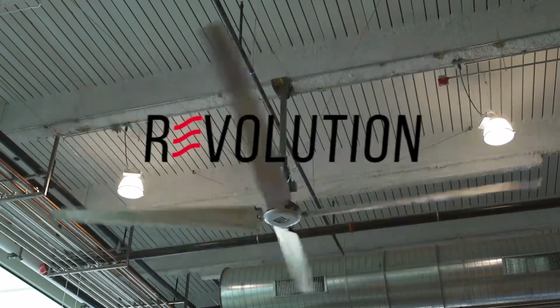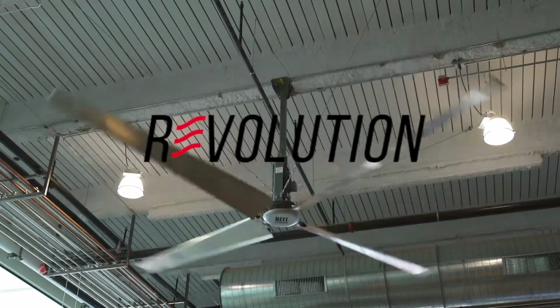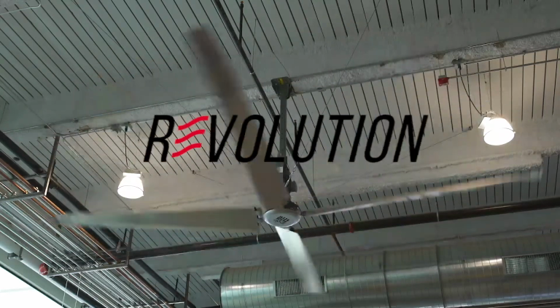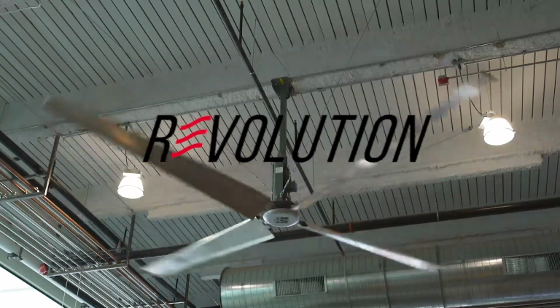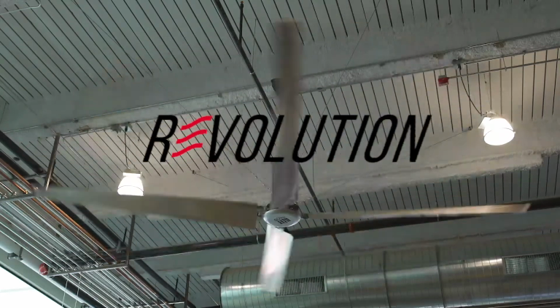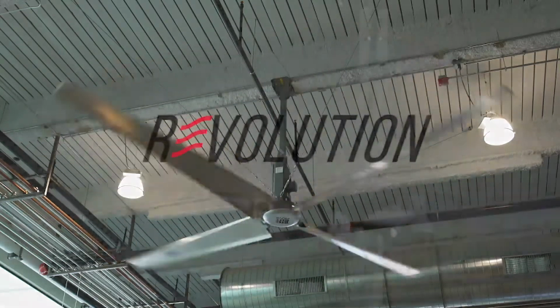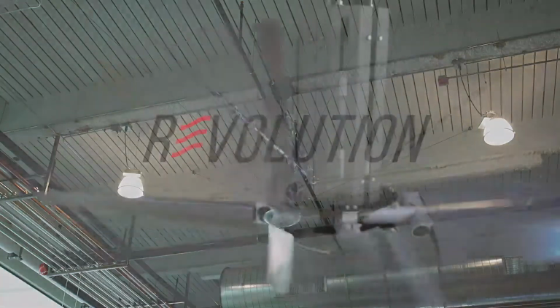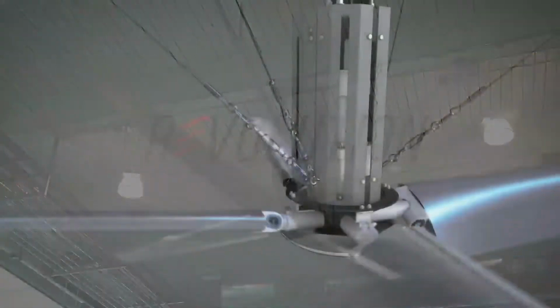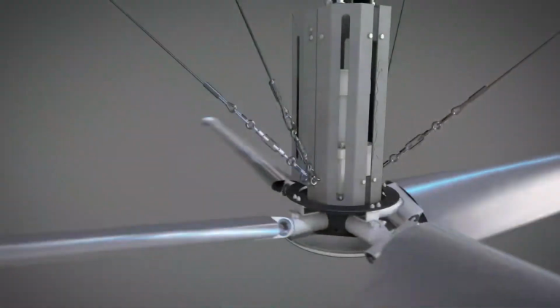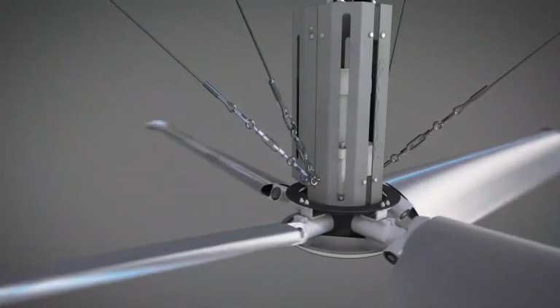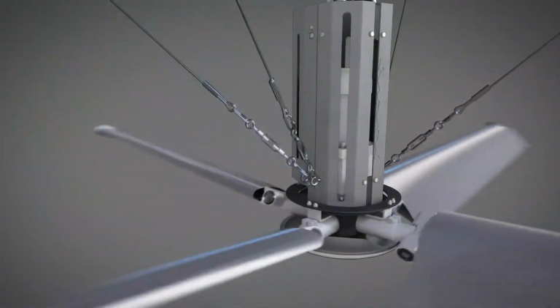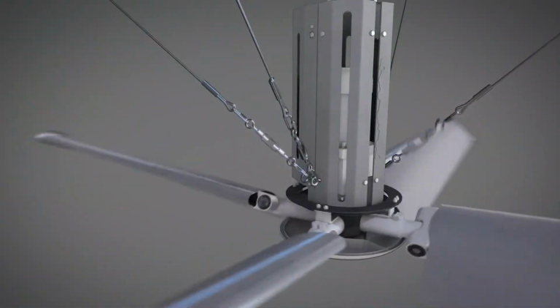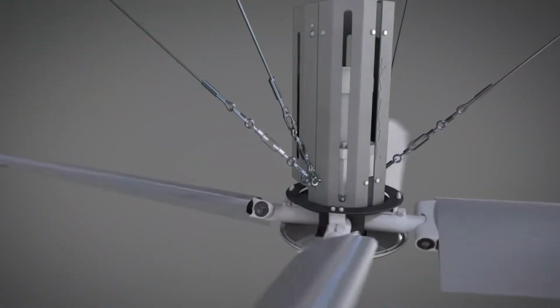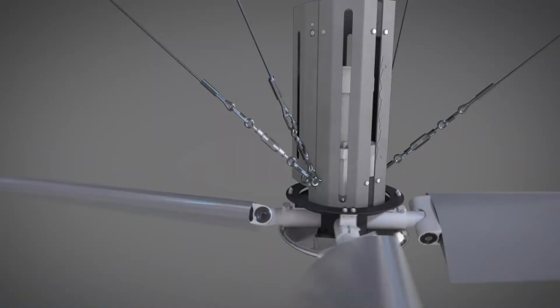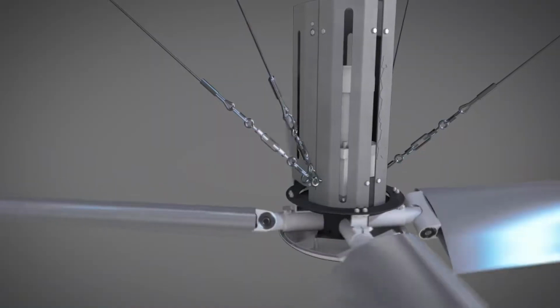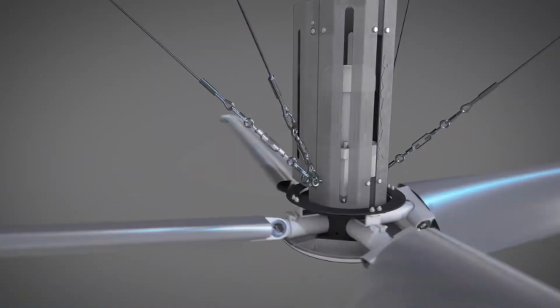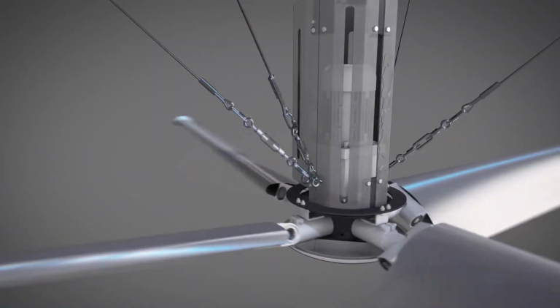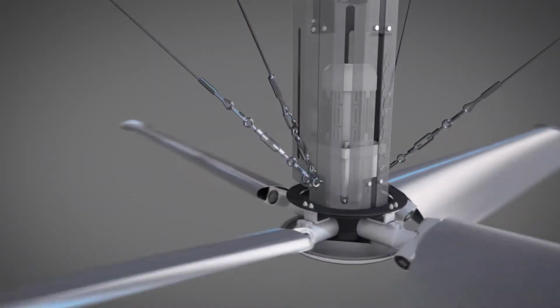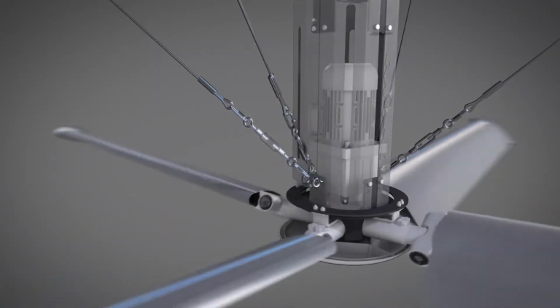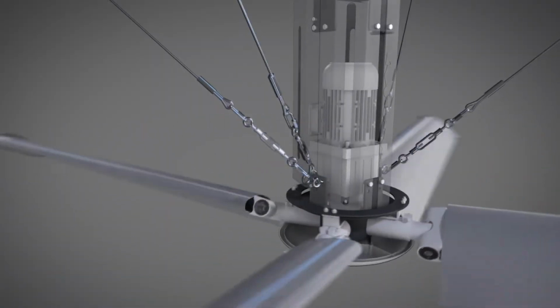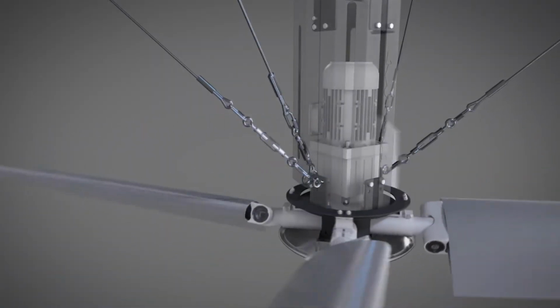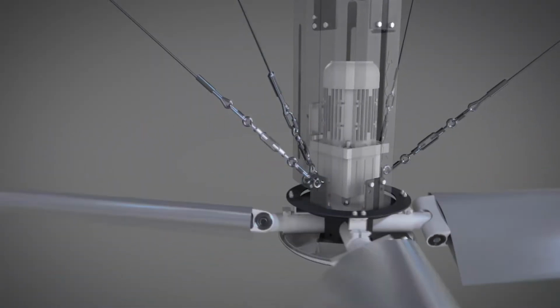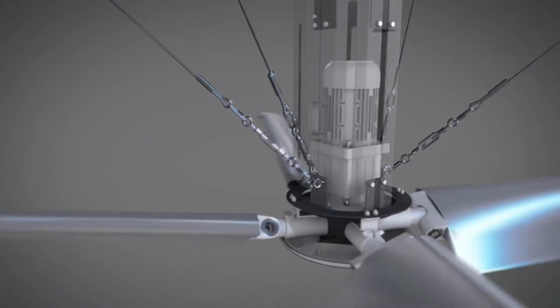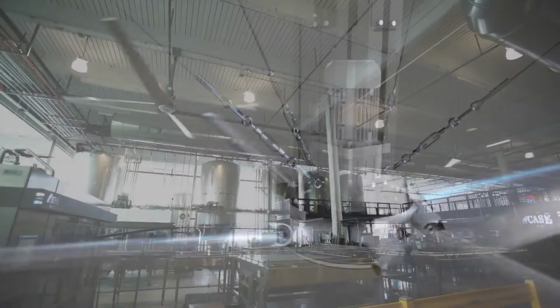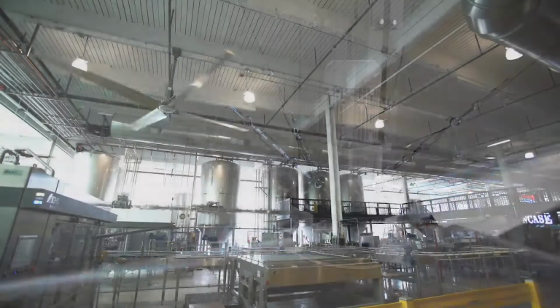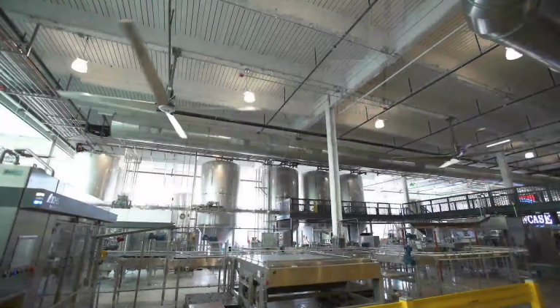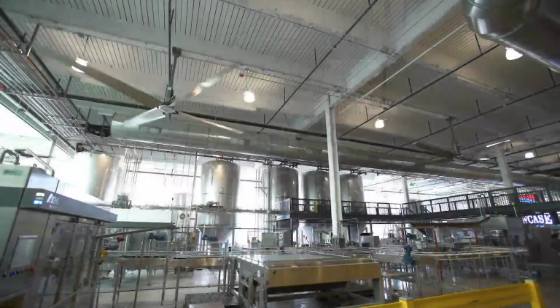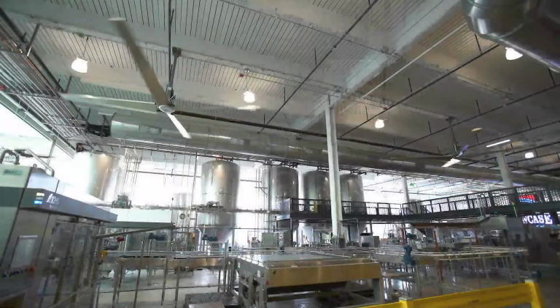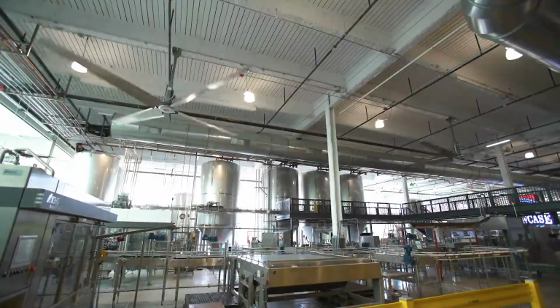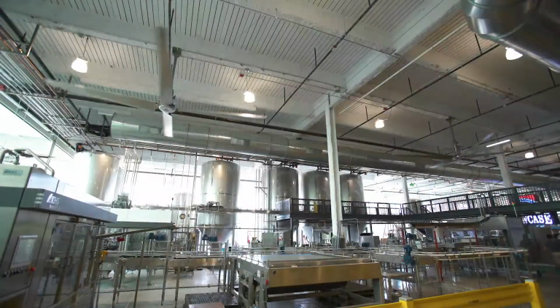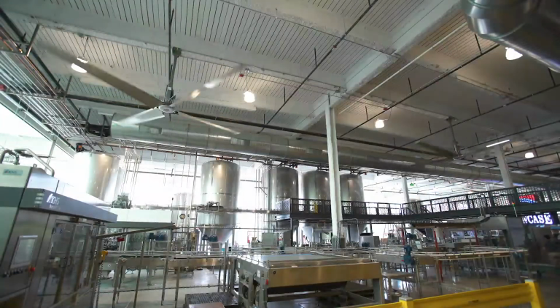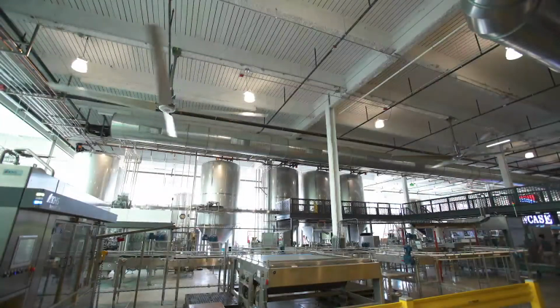The original Revolution model is today's standard for high-efficiency climate control. With four blades and a powerful geared motor, it is a simple and economical choice for any large space.